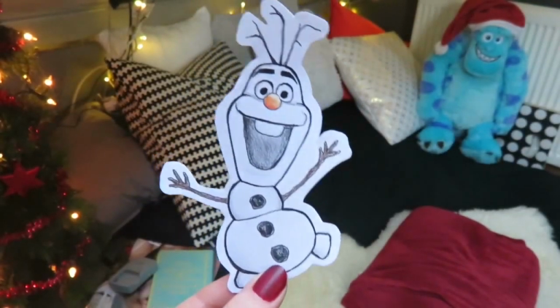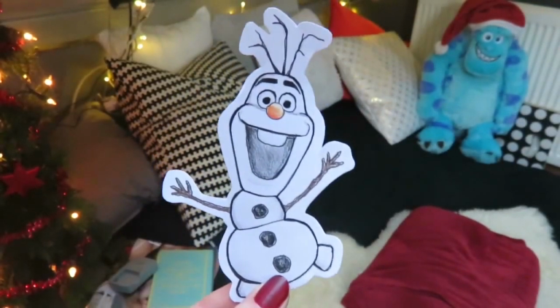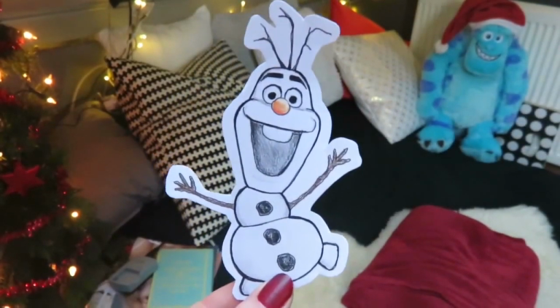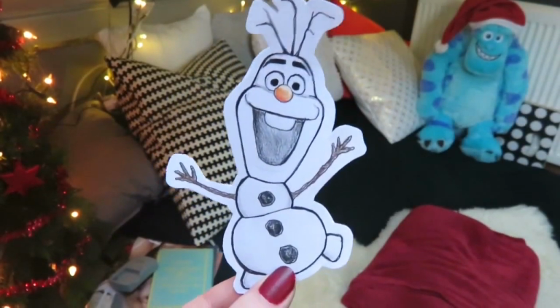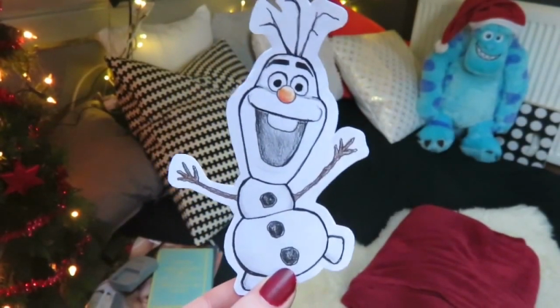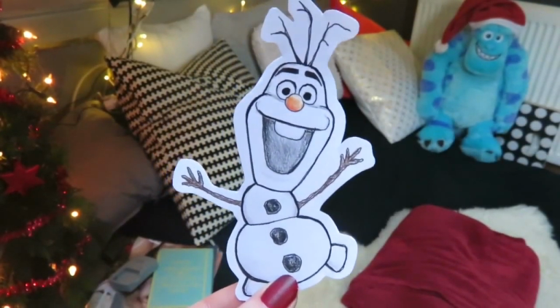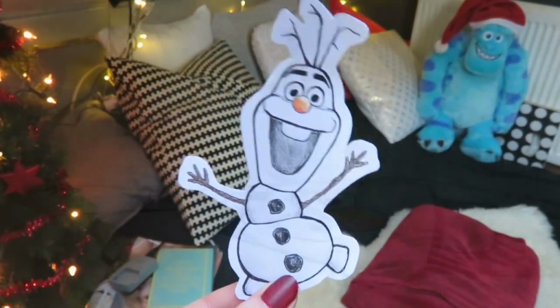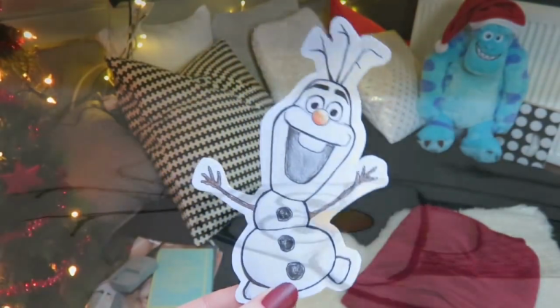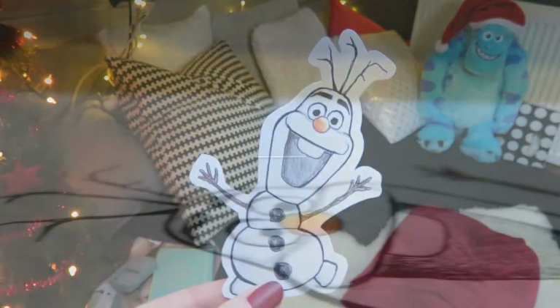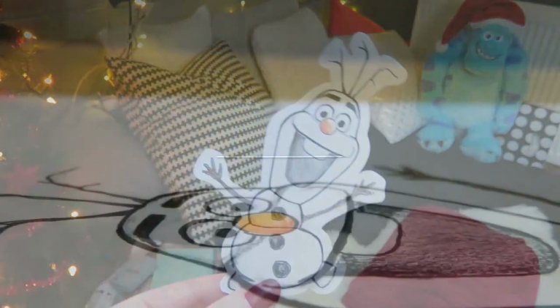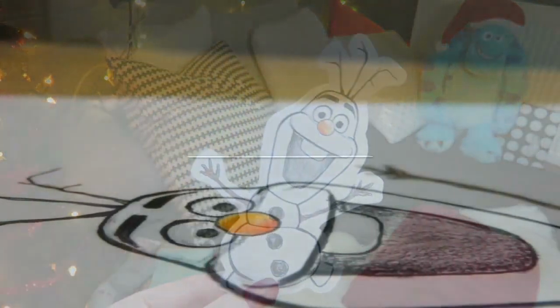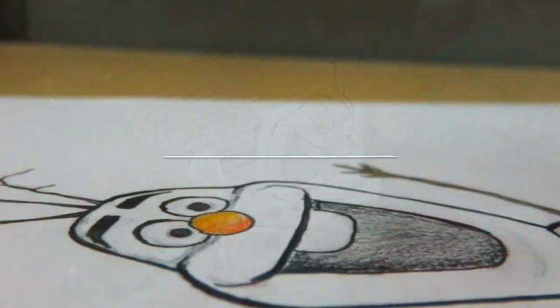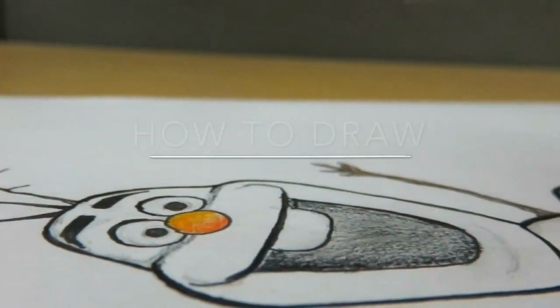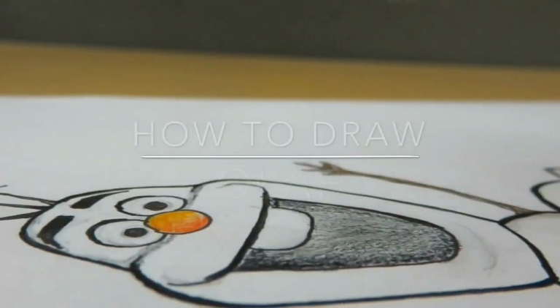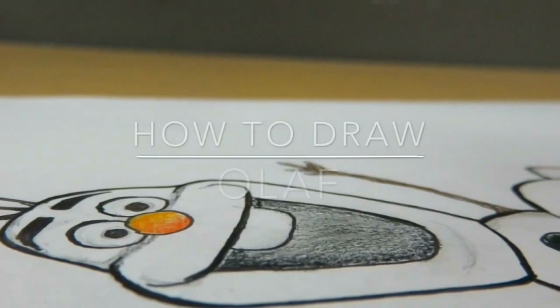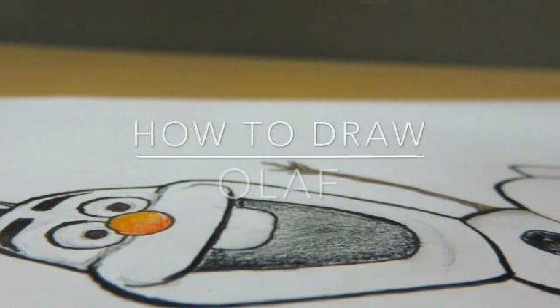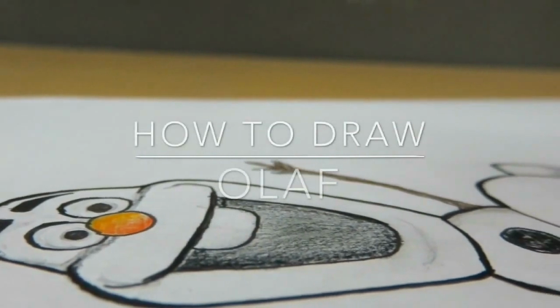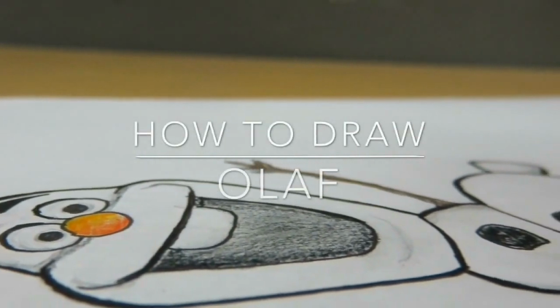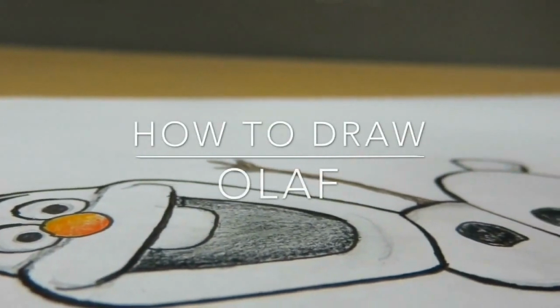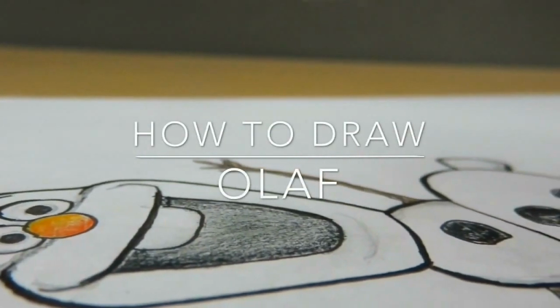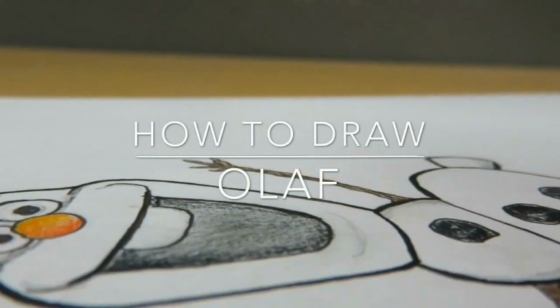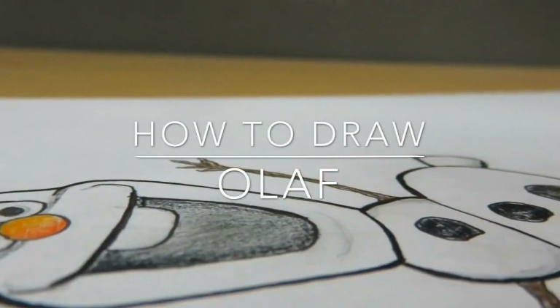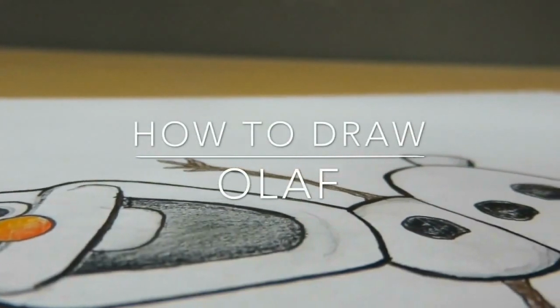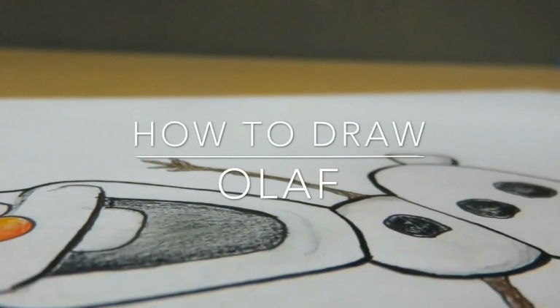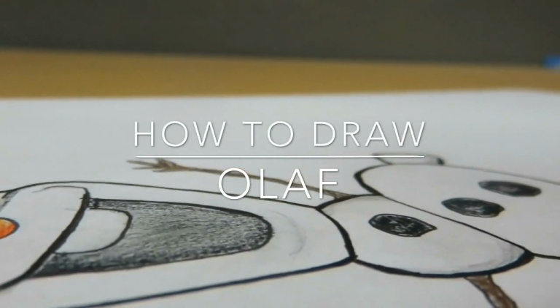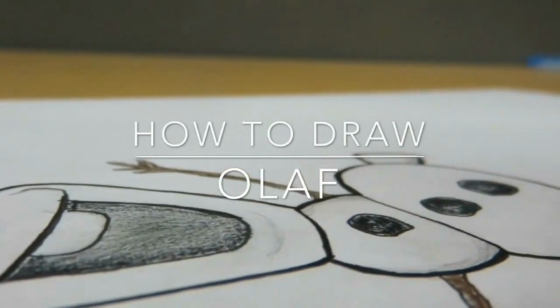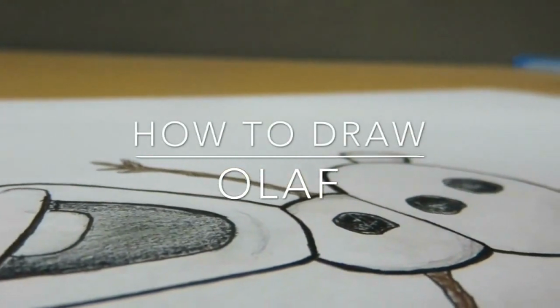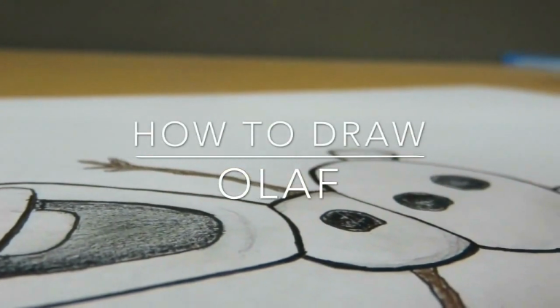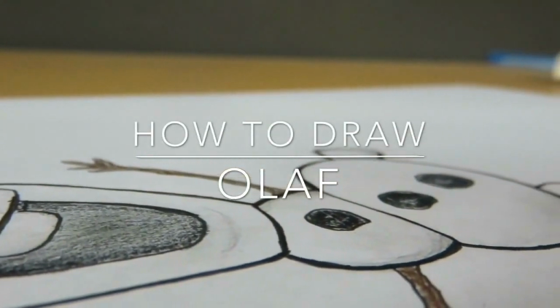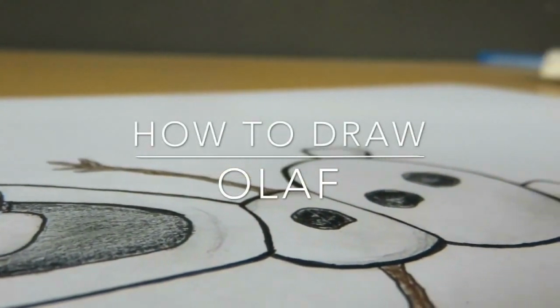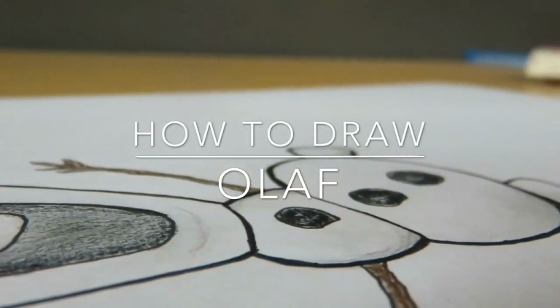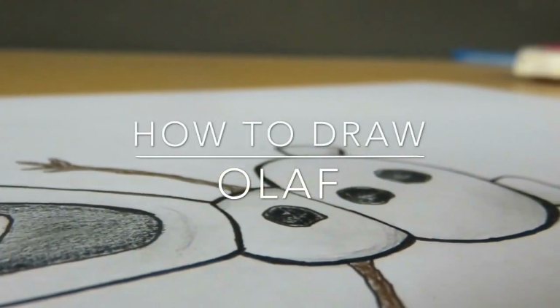So for this week's video I have decided to draw Olaf, the snowman from Frozen.